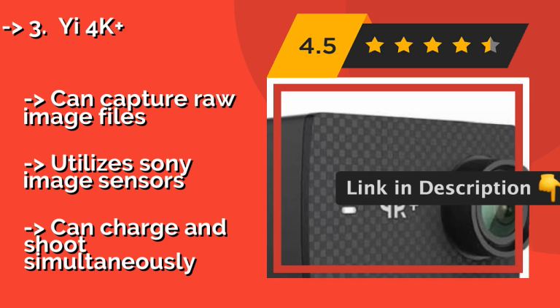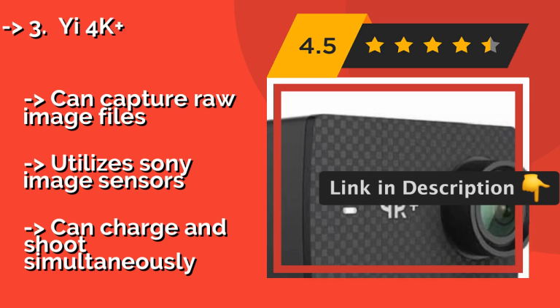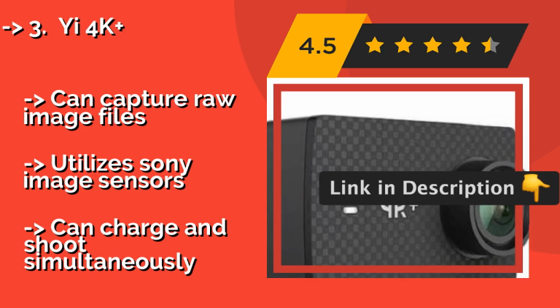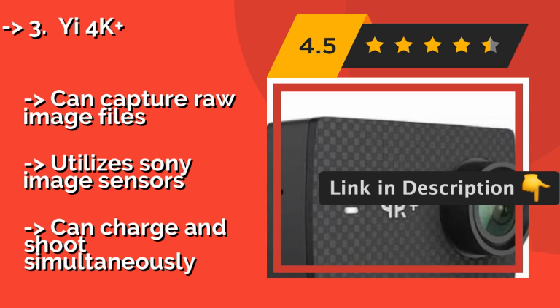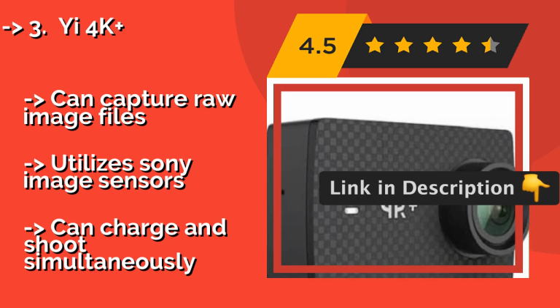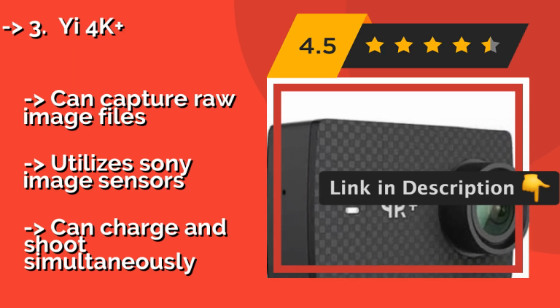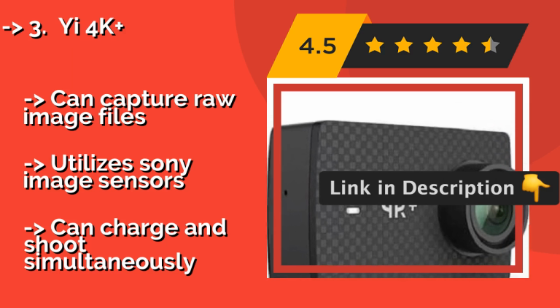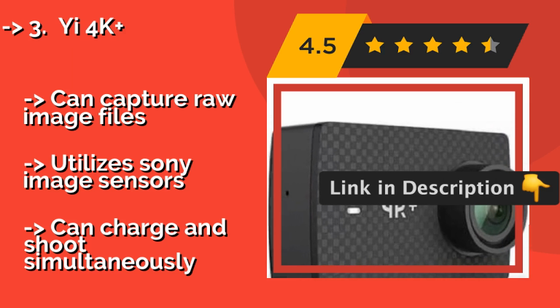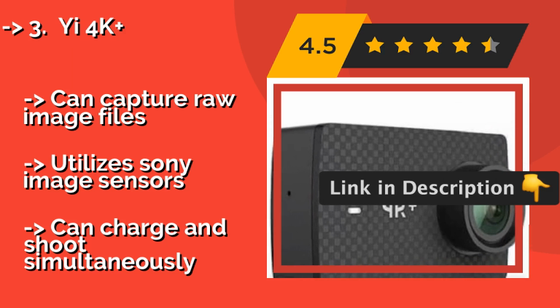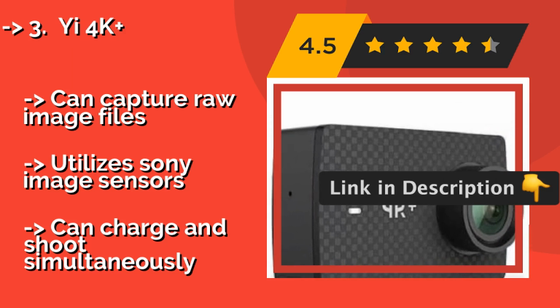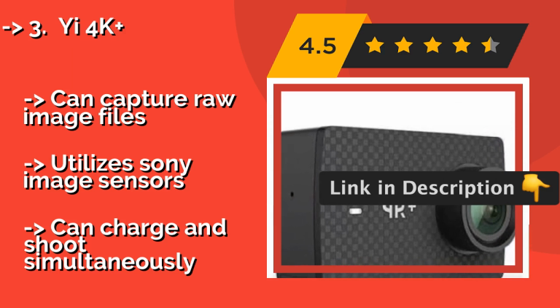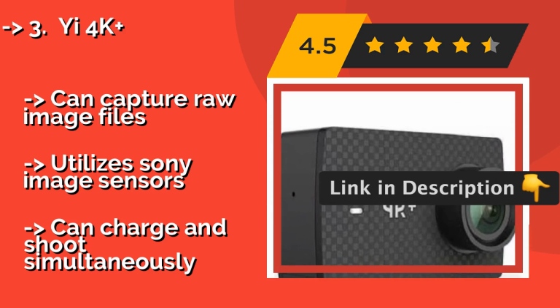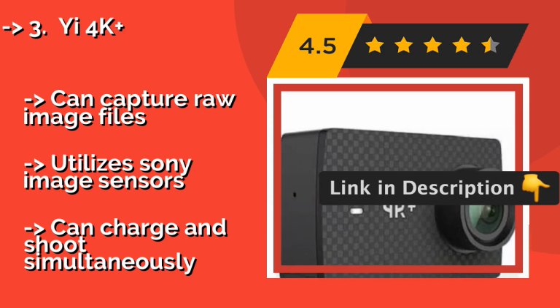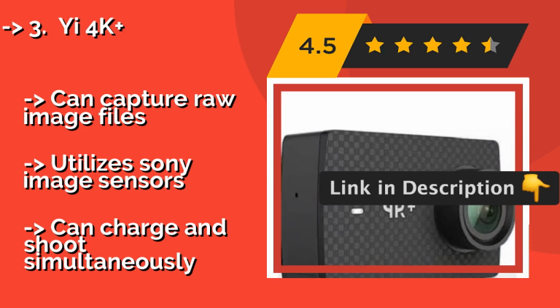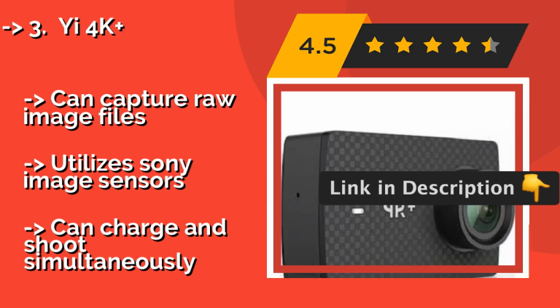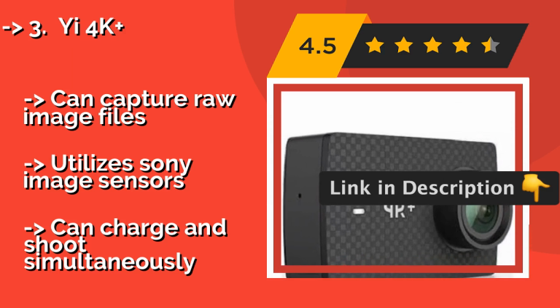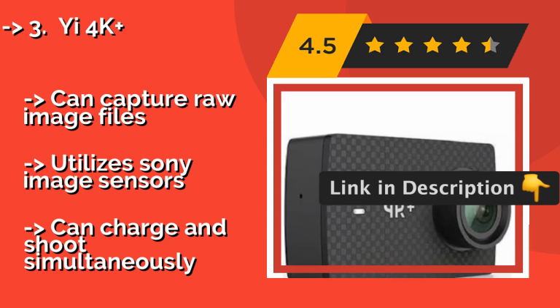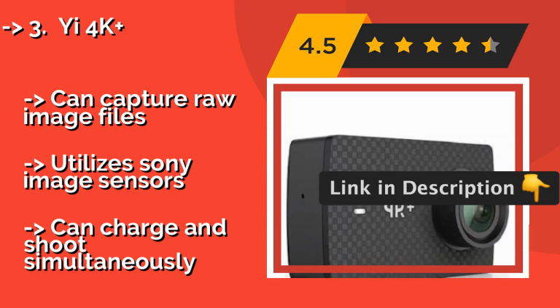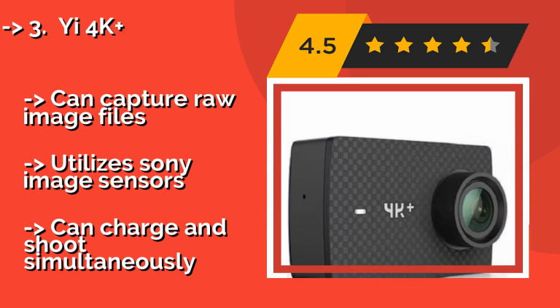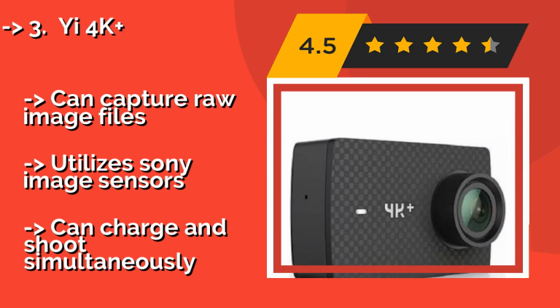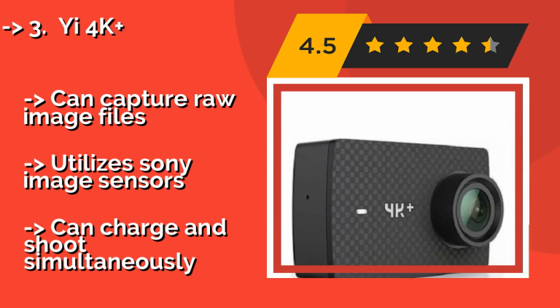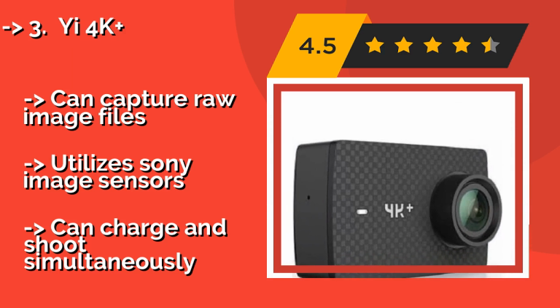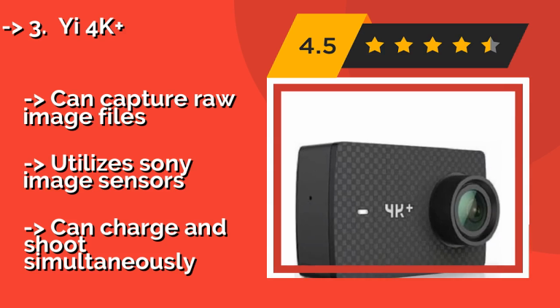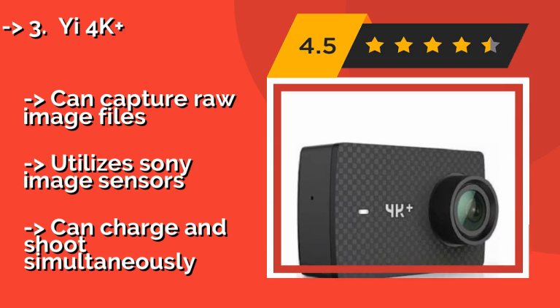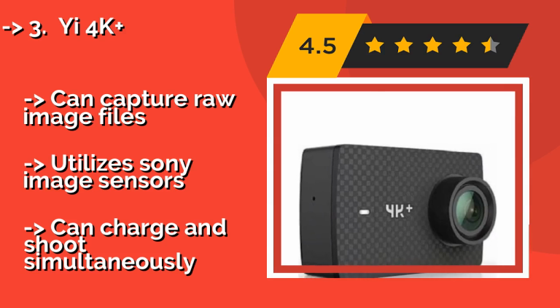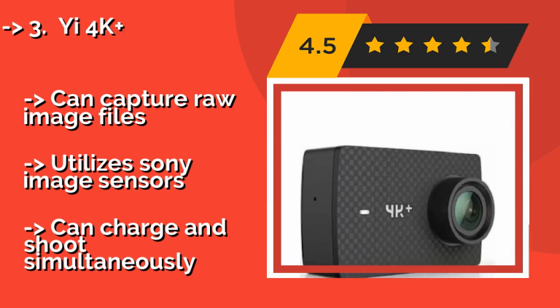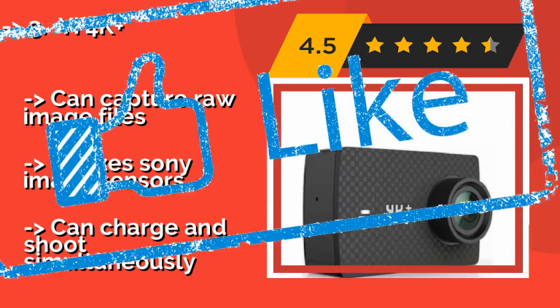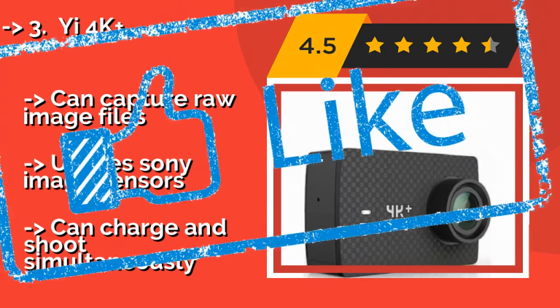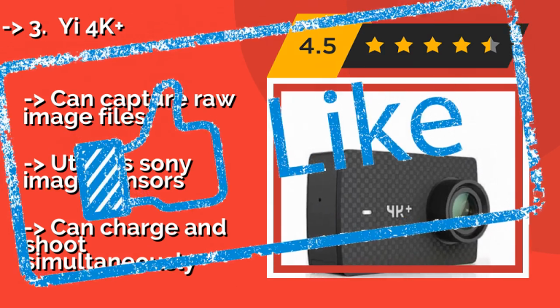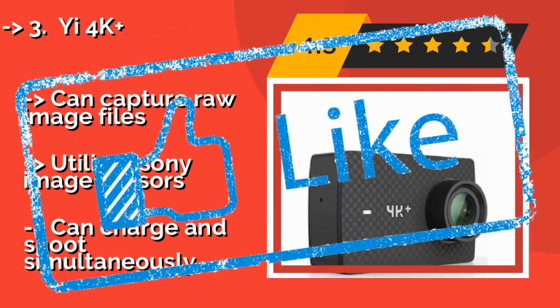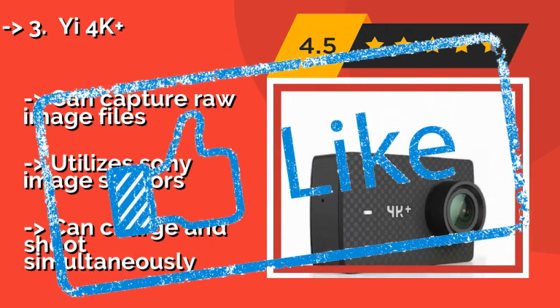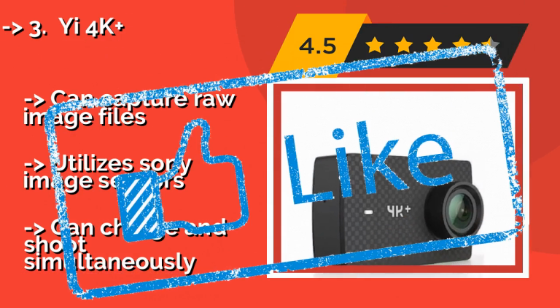It can capture raw image files, utilizes Sony image sensors, and can charge and shoot simultaneously.